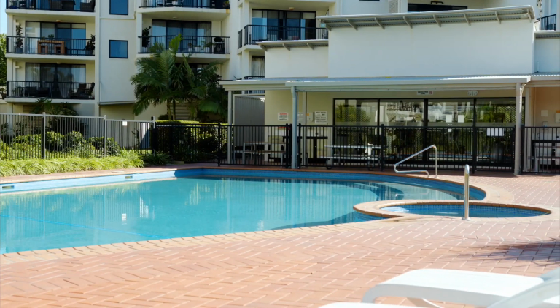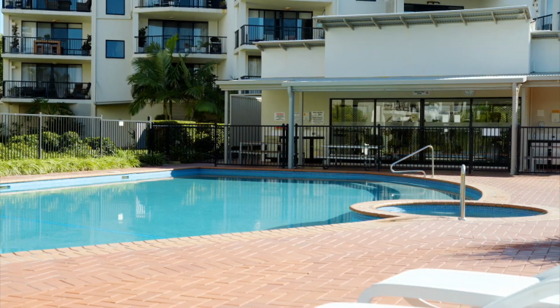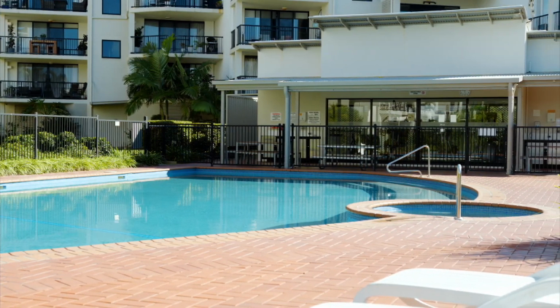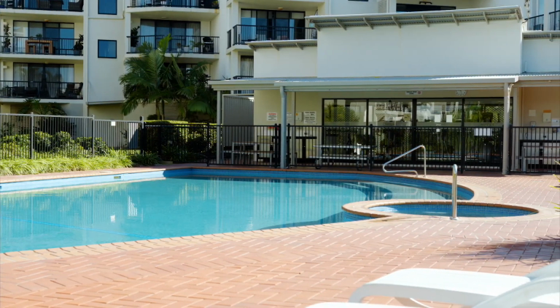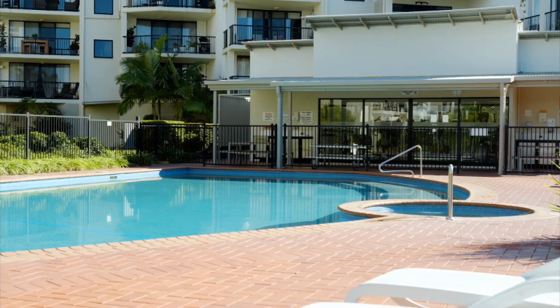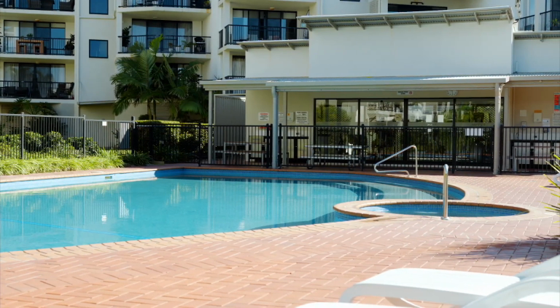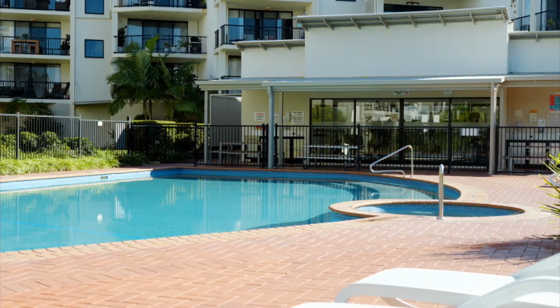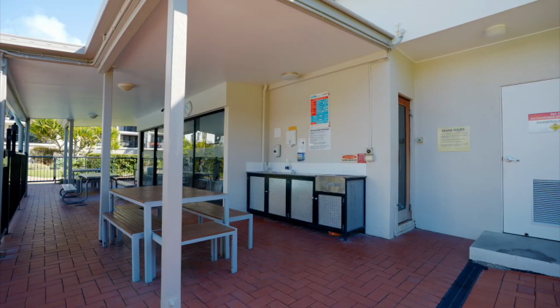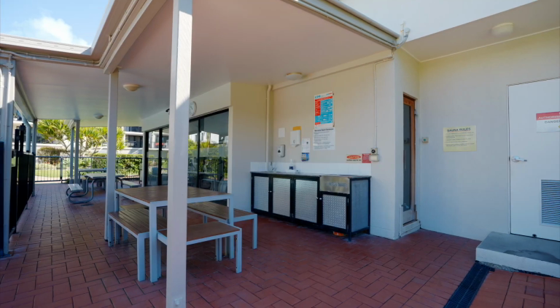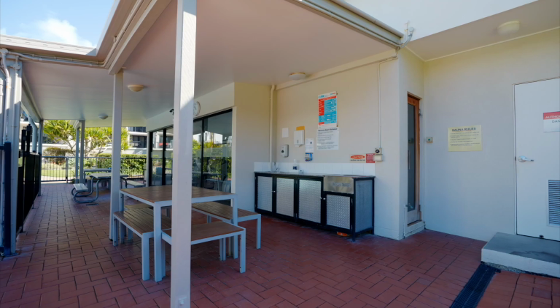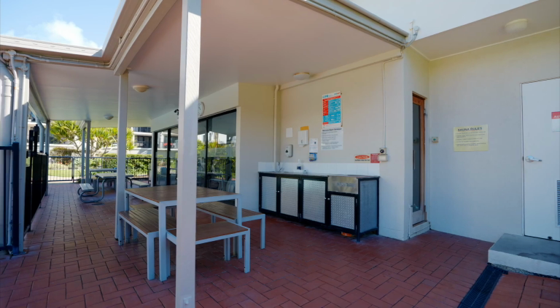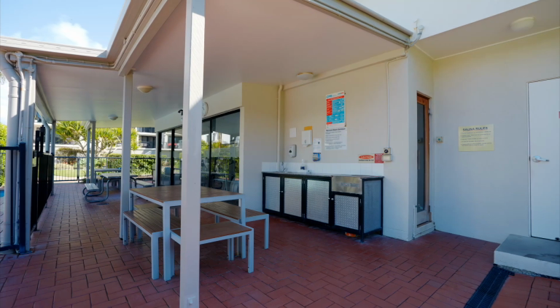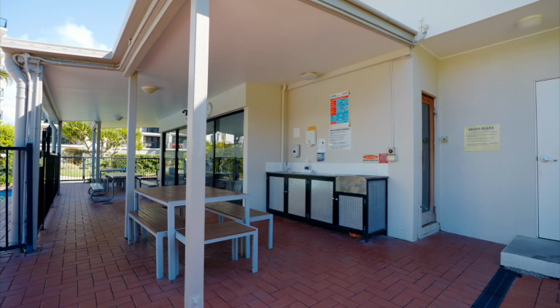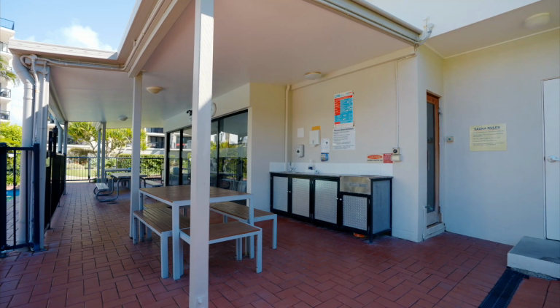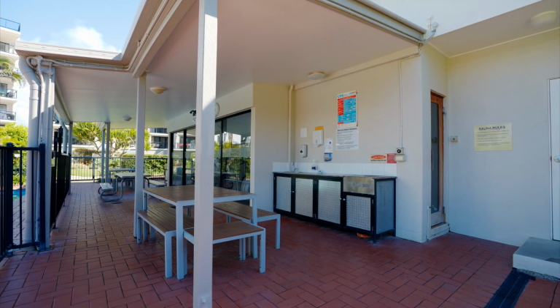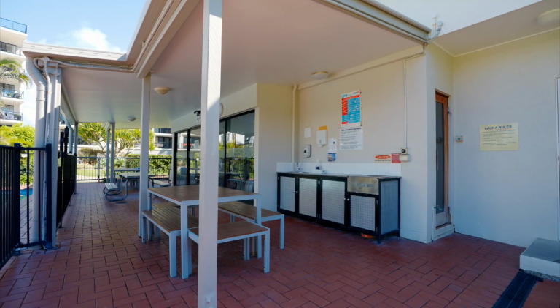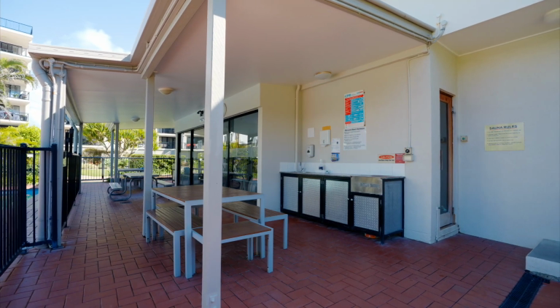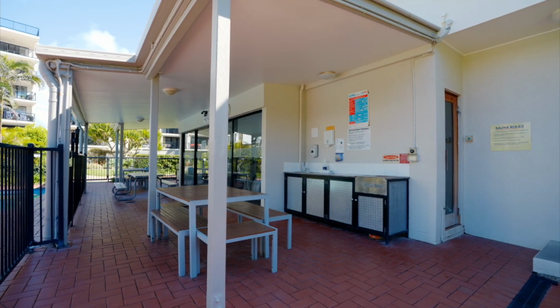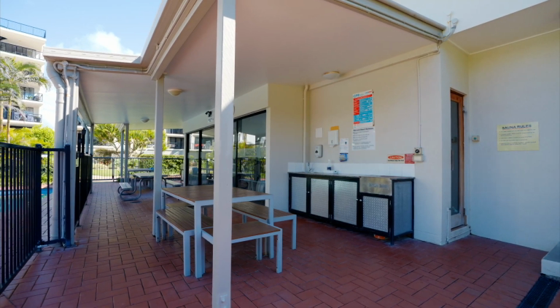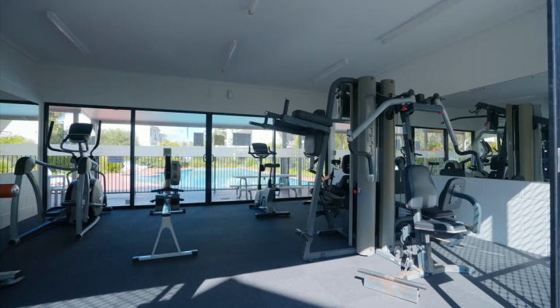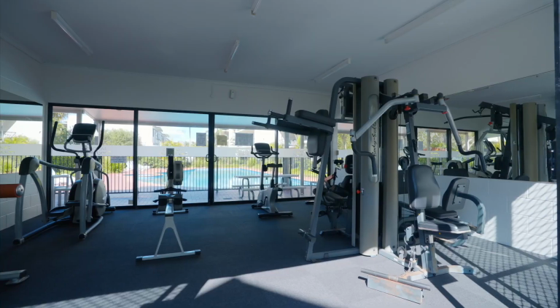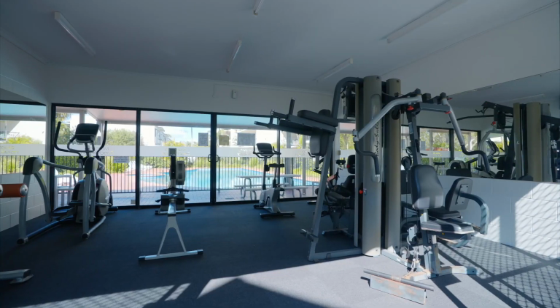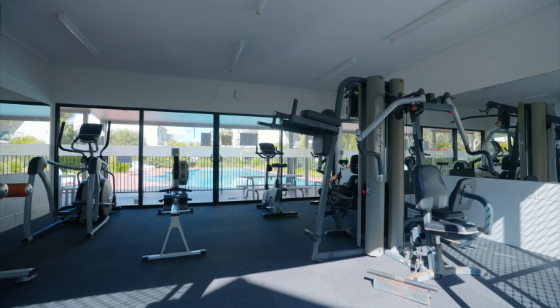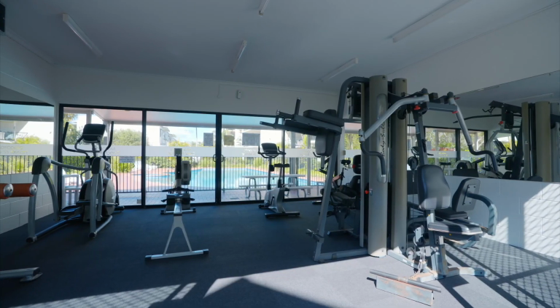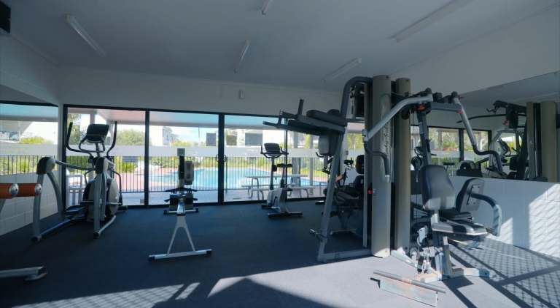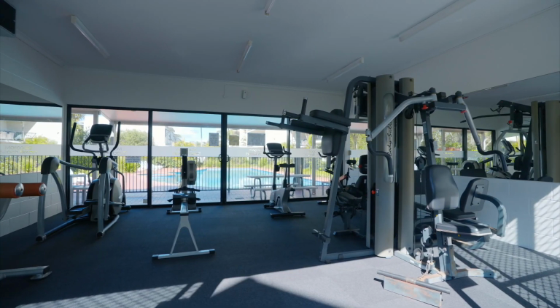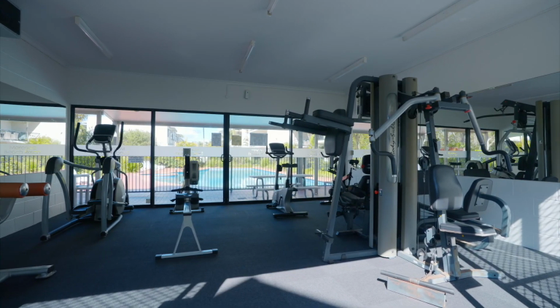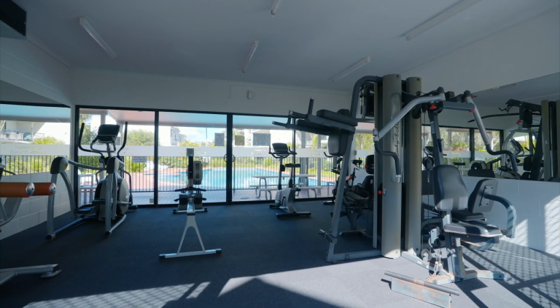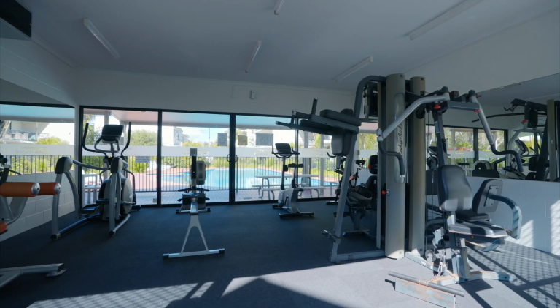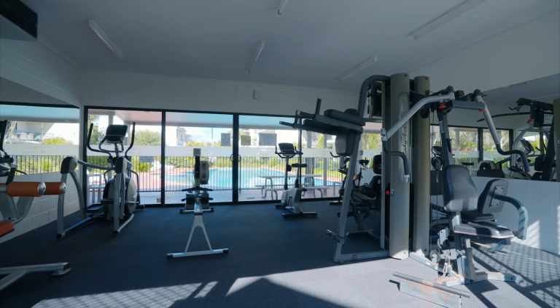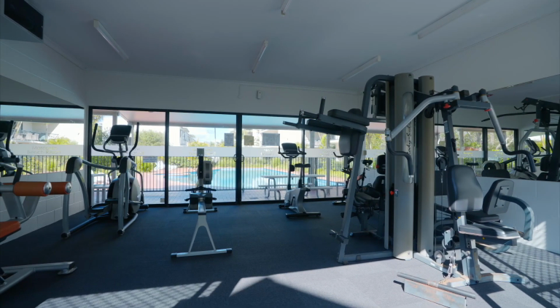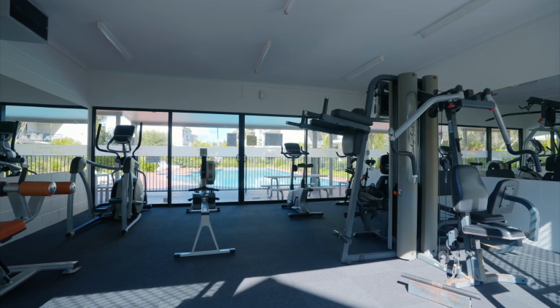Enjoy entertaining friends and family around the barbecue areas, or if you need to get a little bit fit, go and have a workout at the gym.